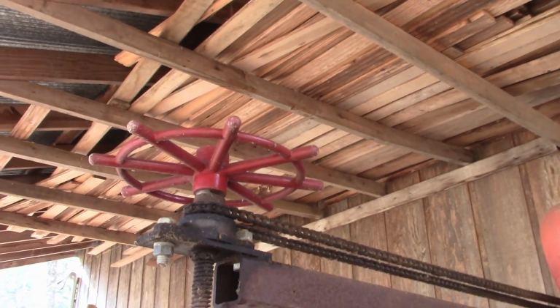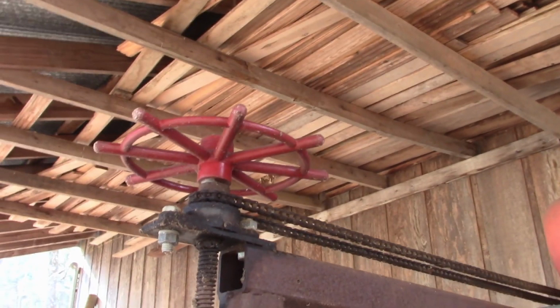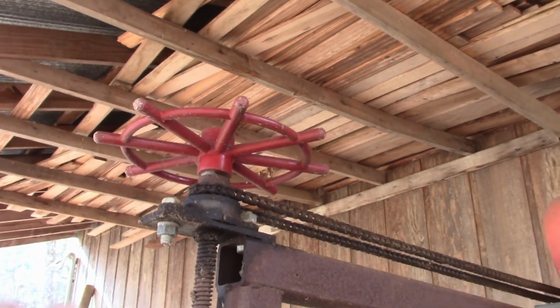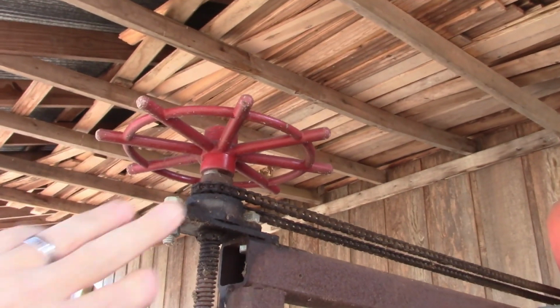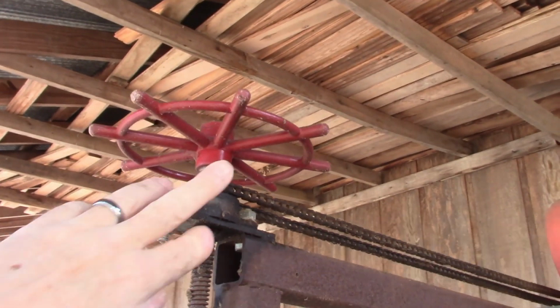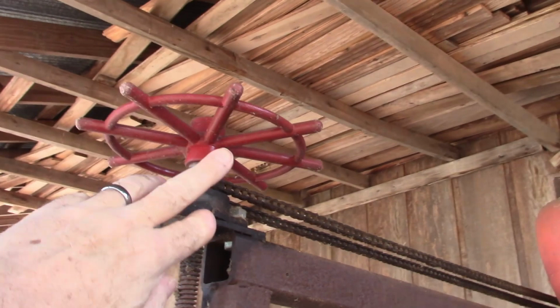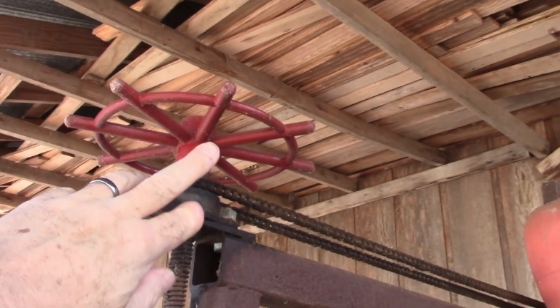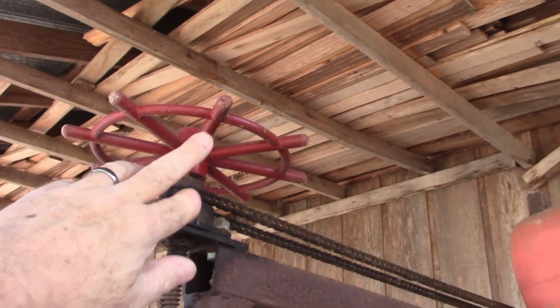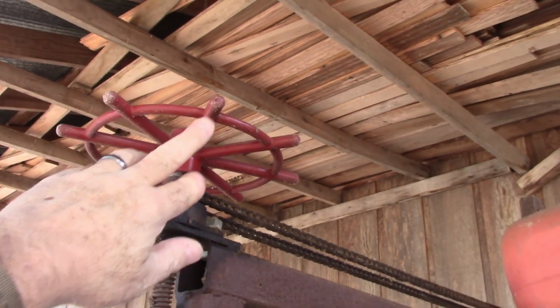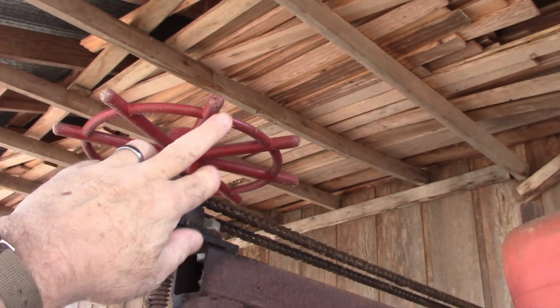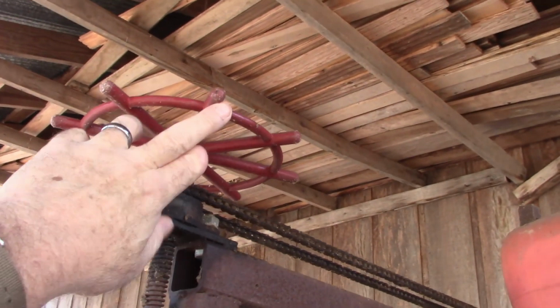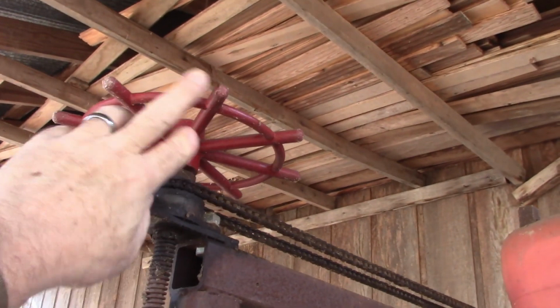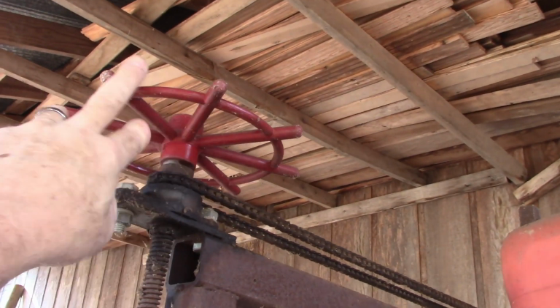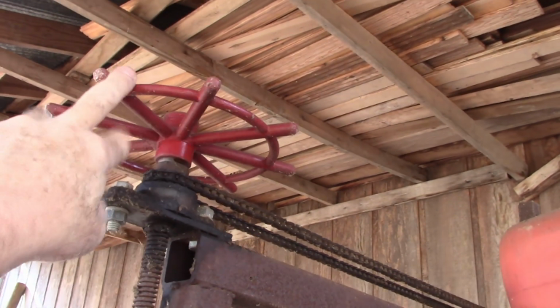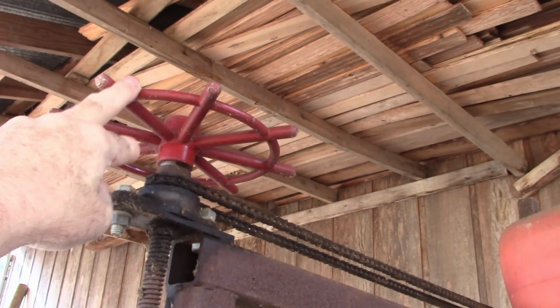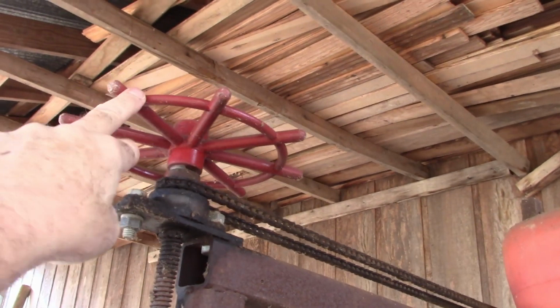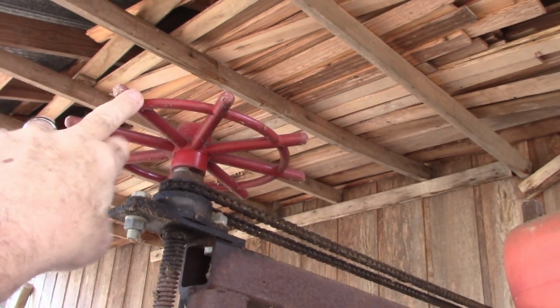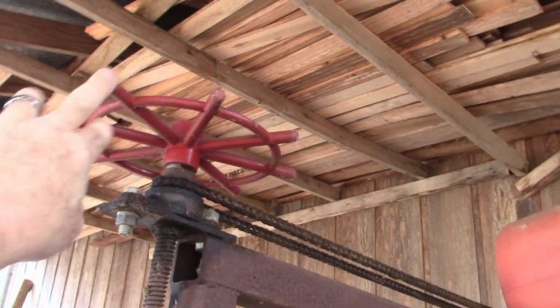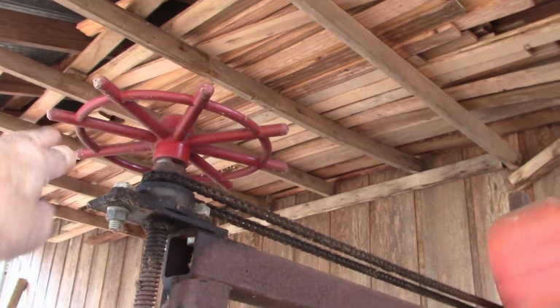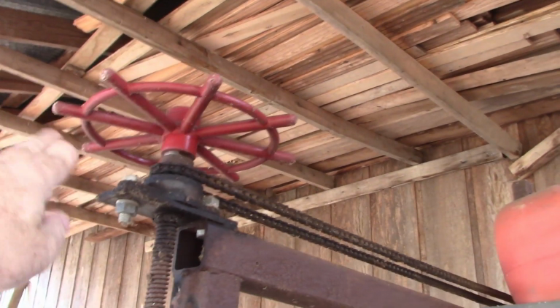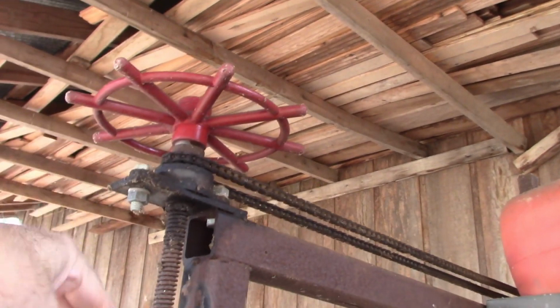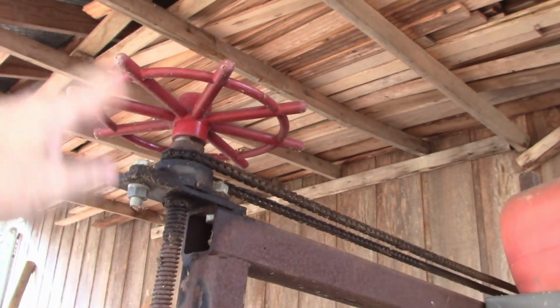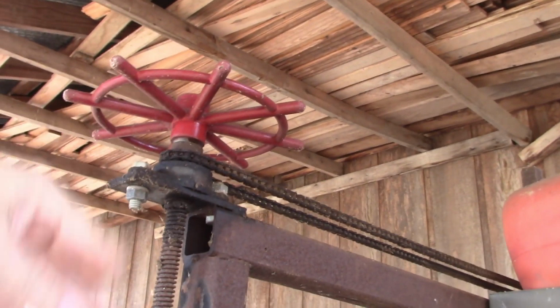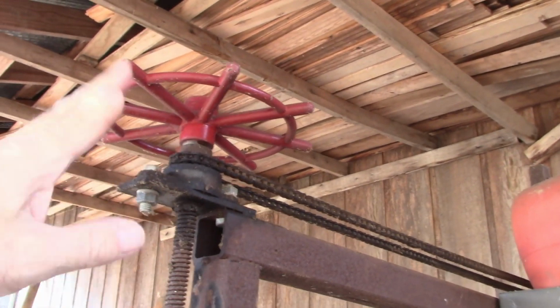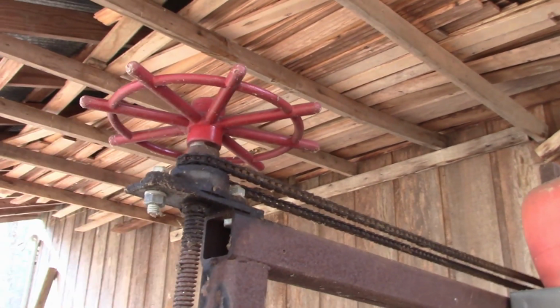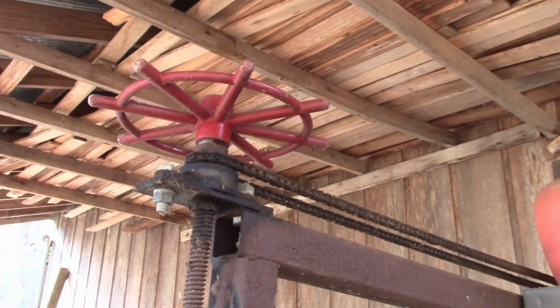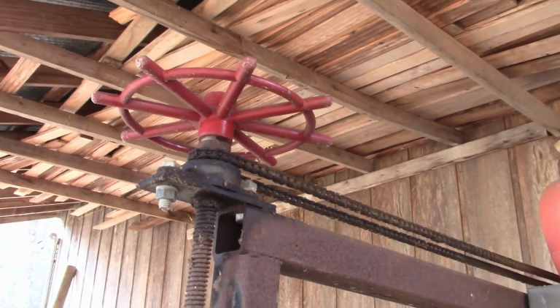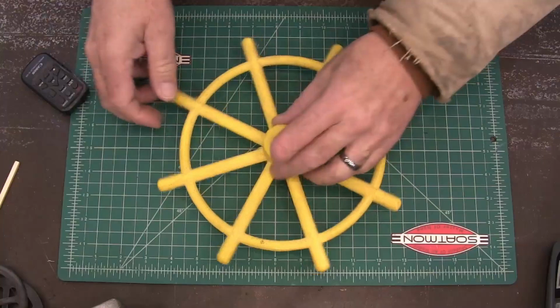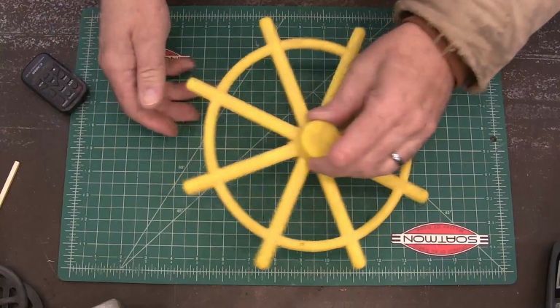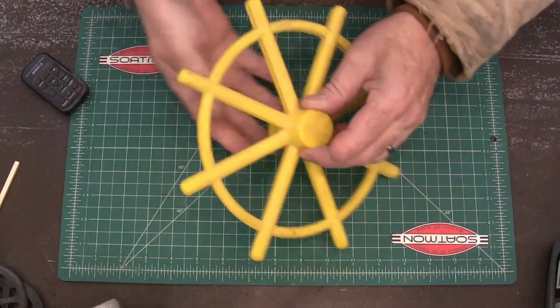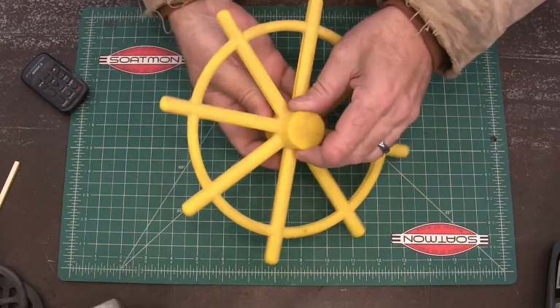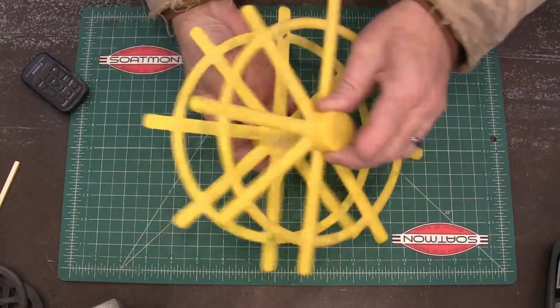I made the pattern for this hand wheel on my sawmill that helps me raise and lower it. This was the pattern.